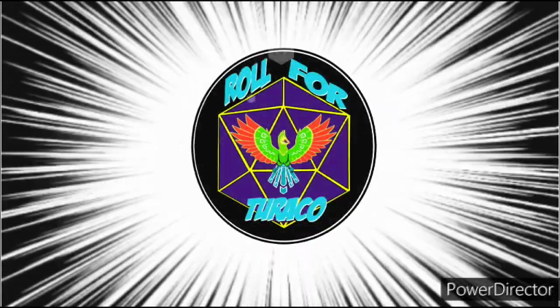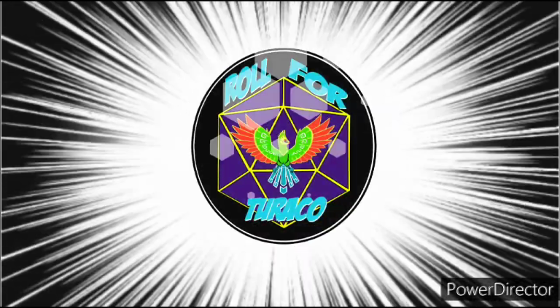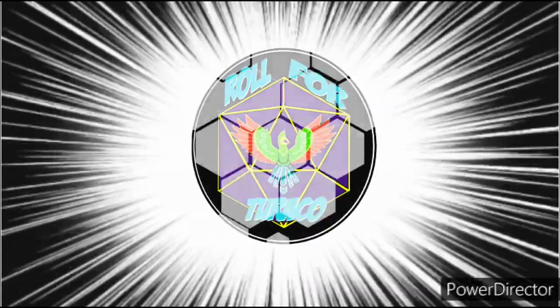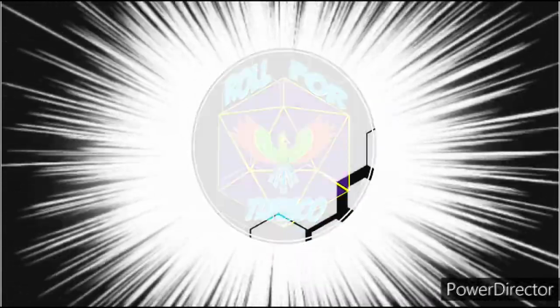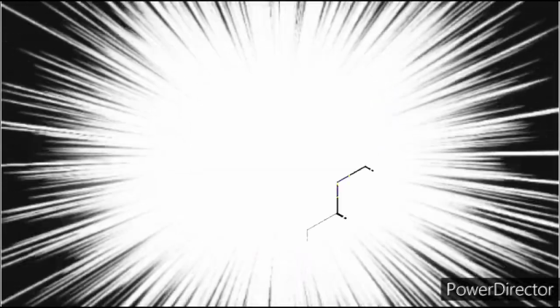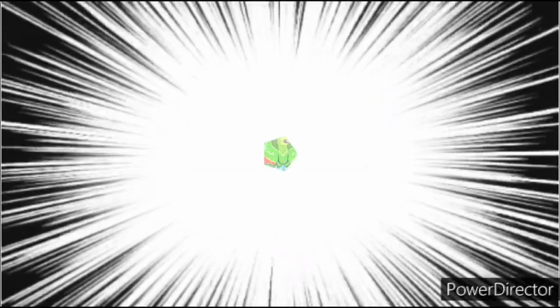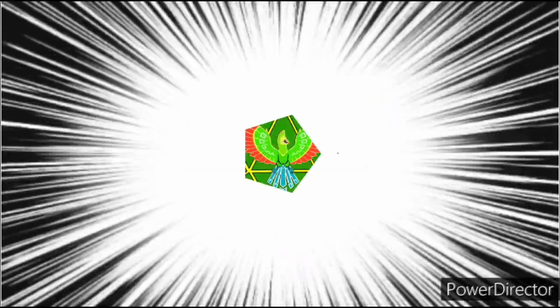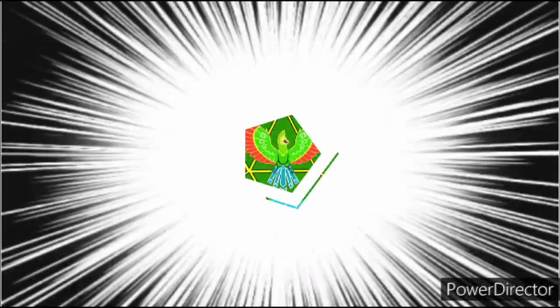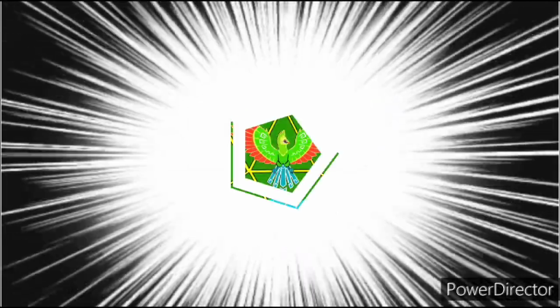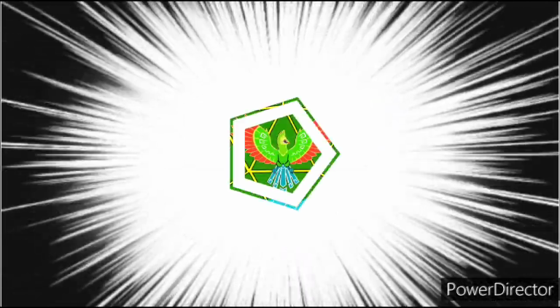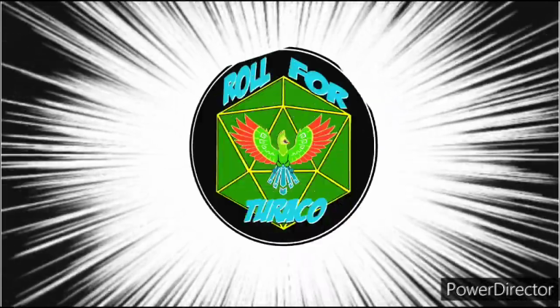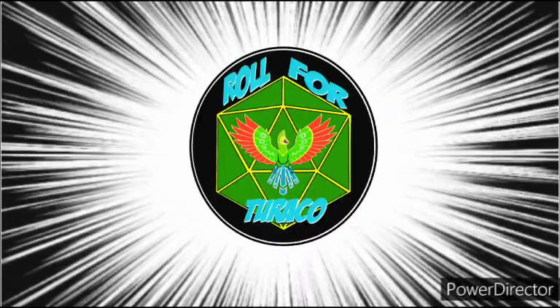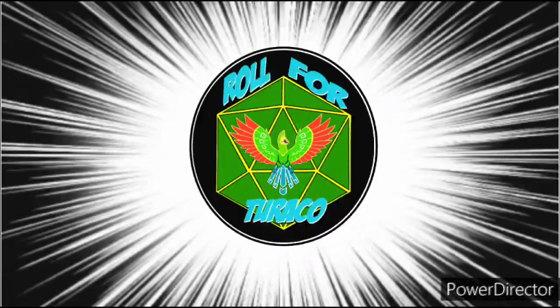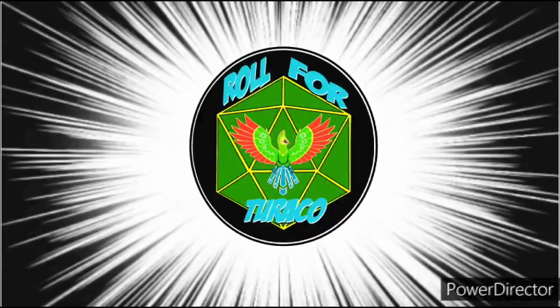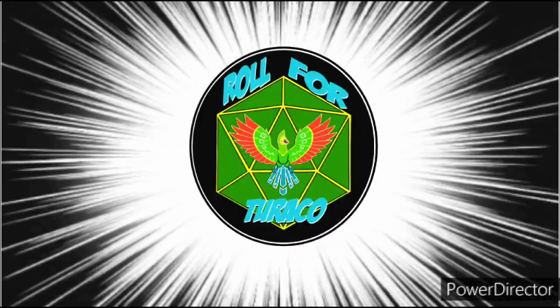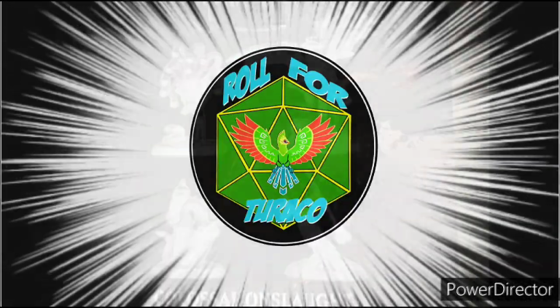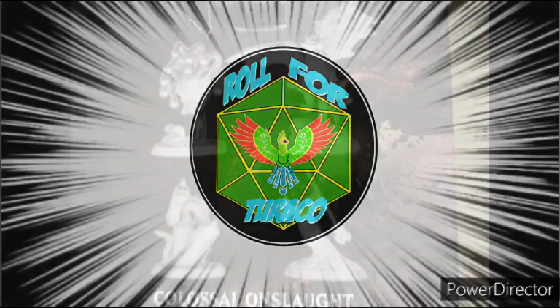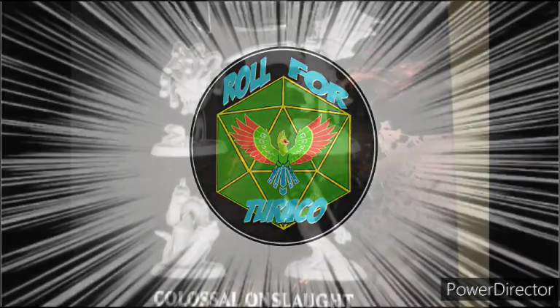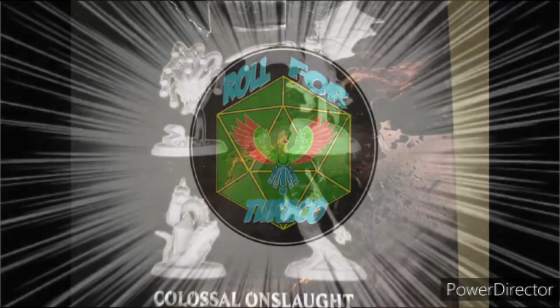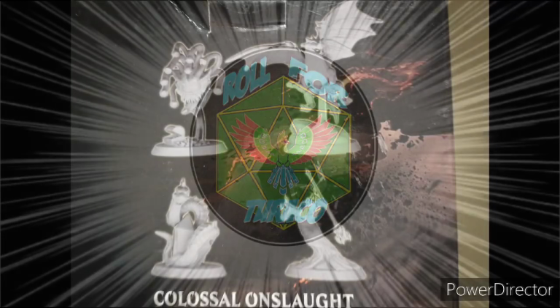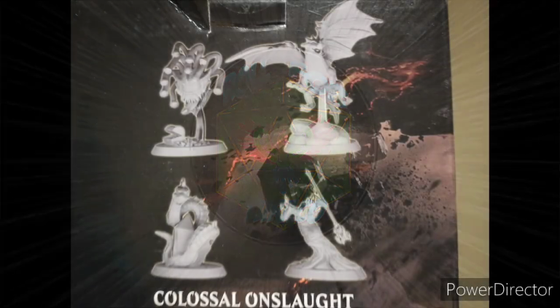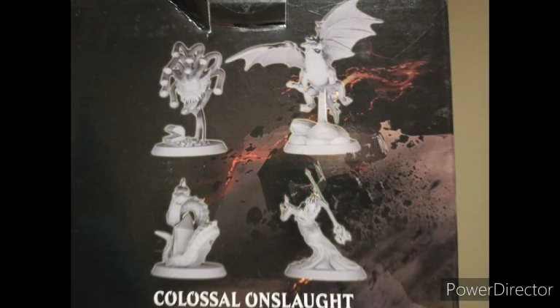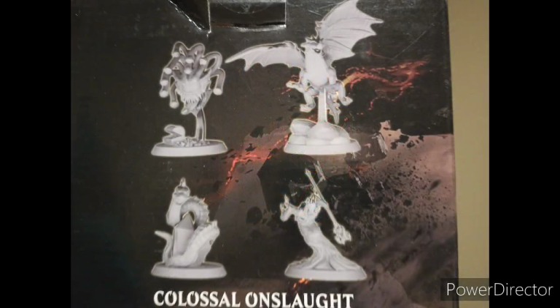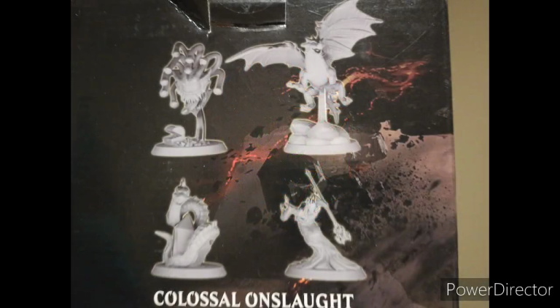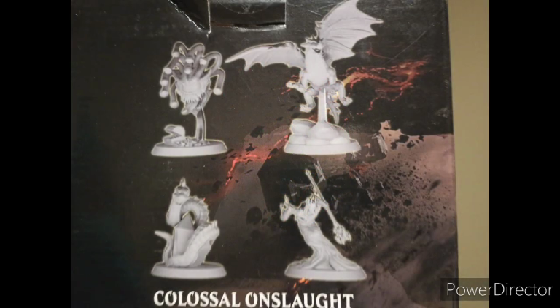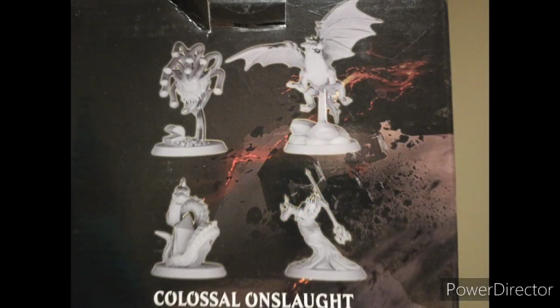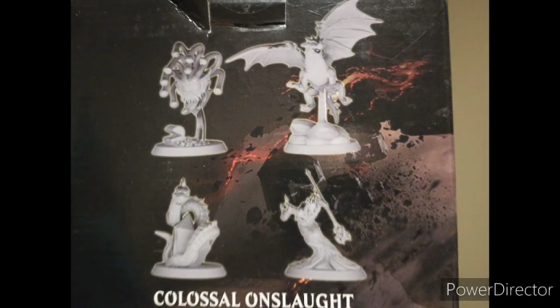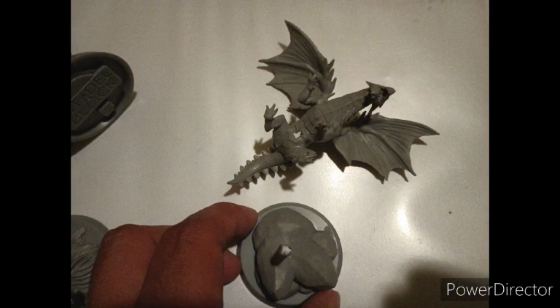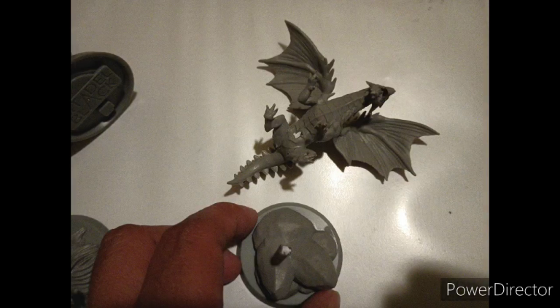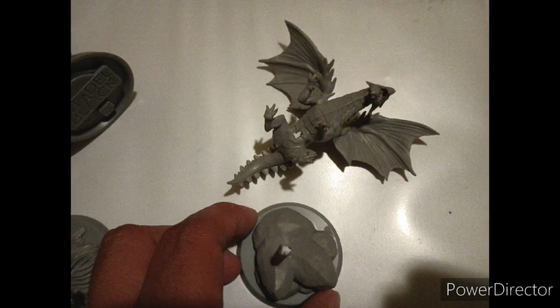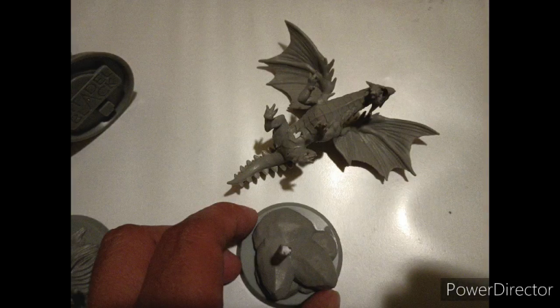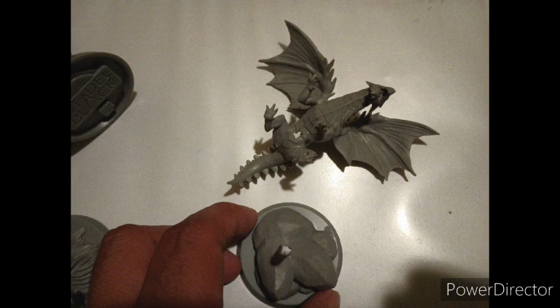Let's Roll for Turaco! Welcome to Roll for Turaco. This is Frank.